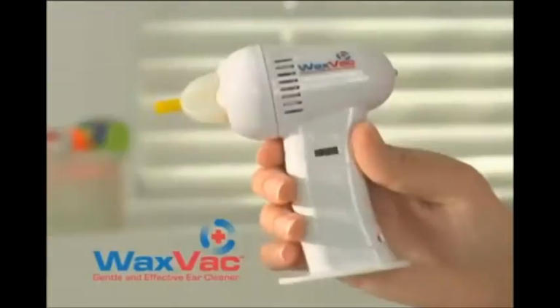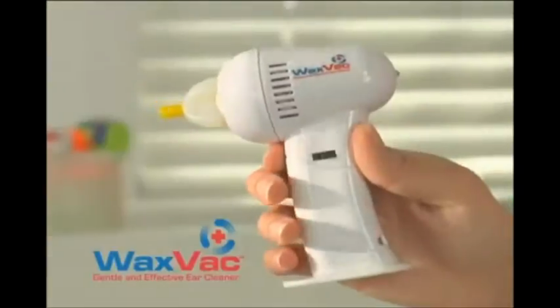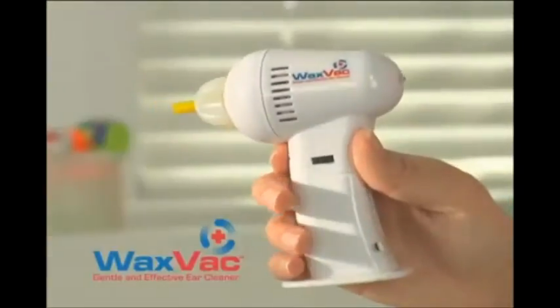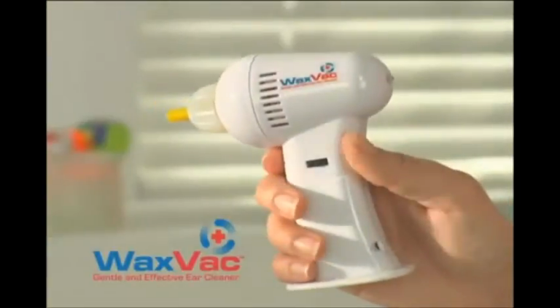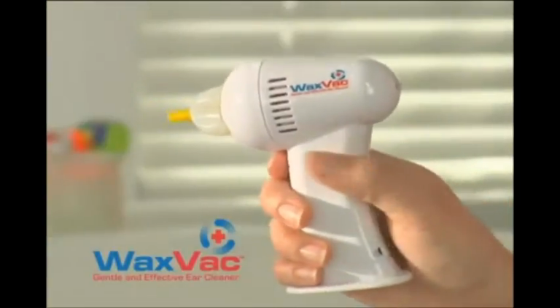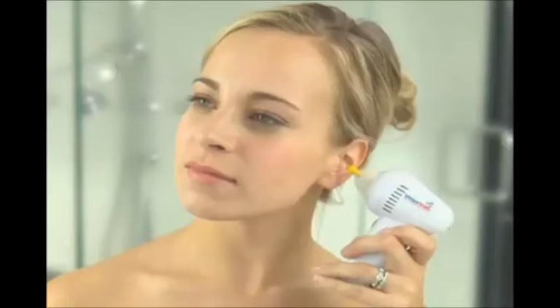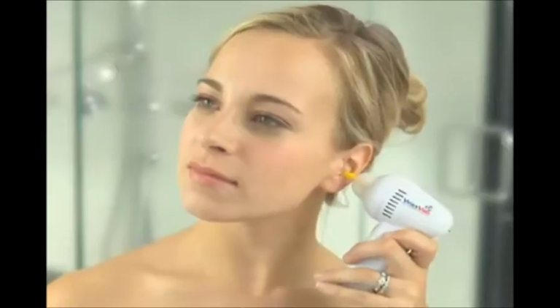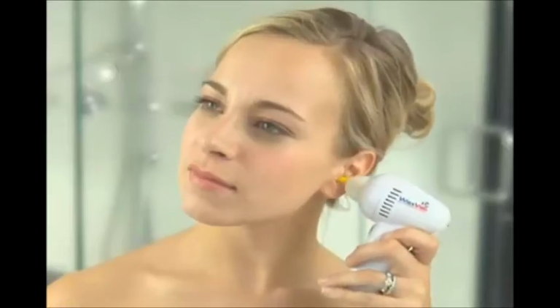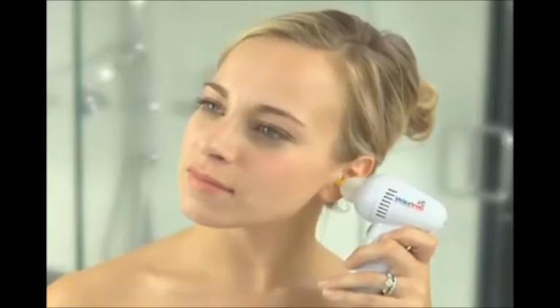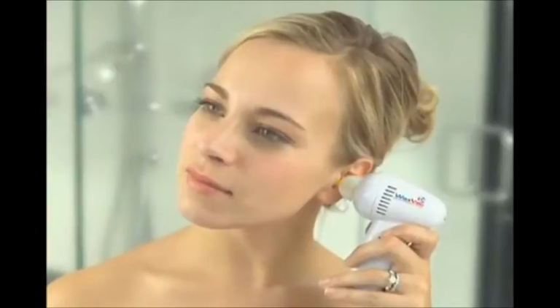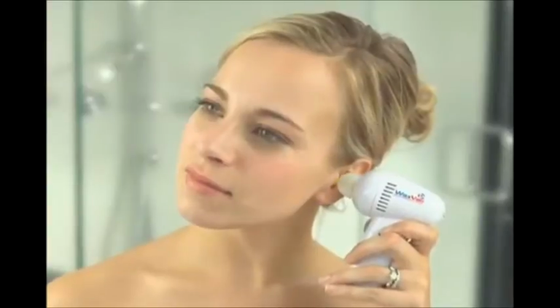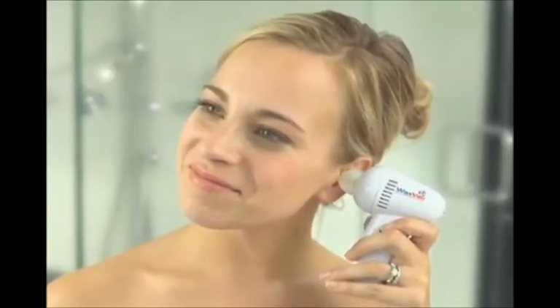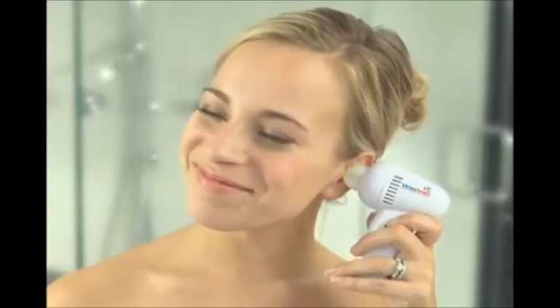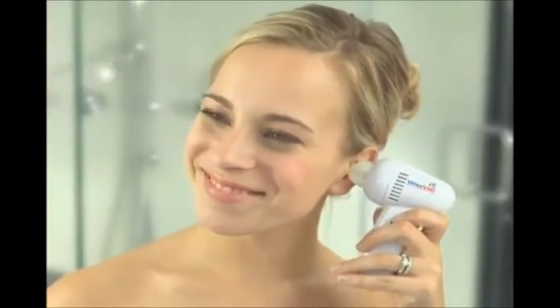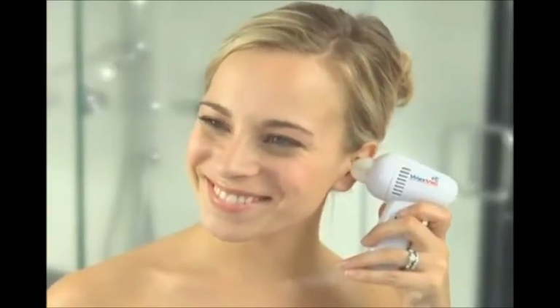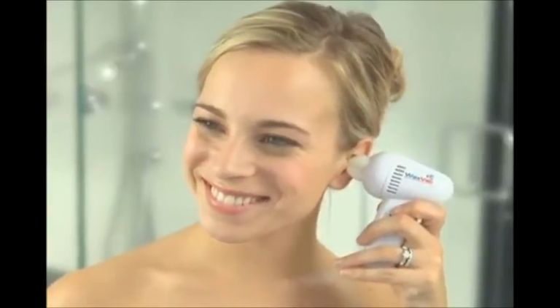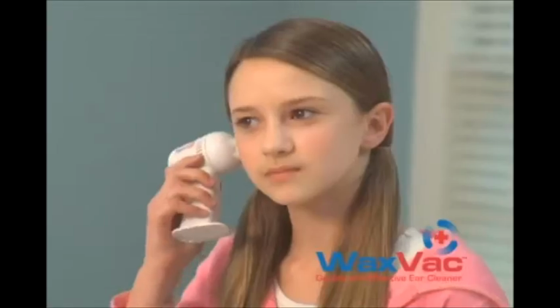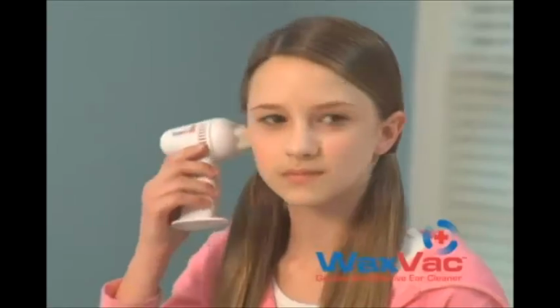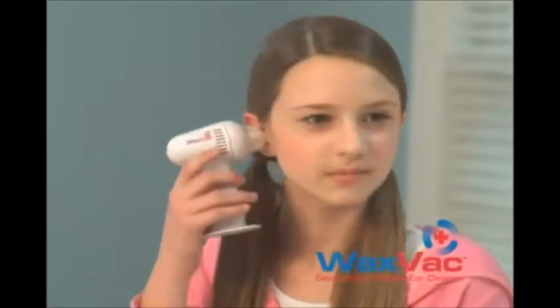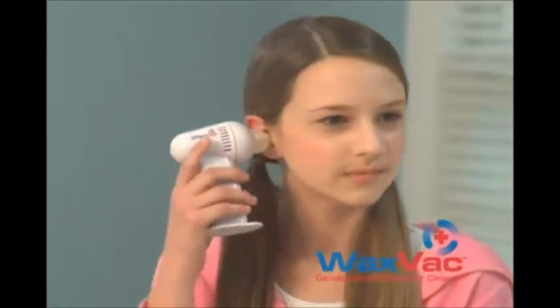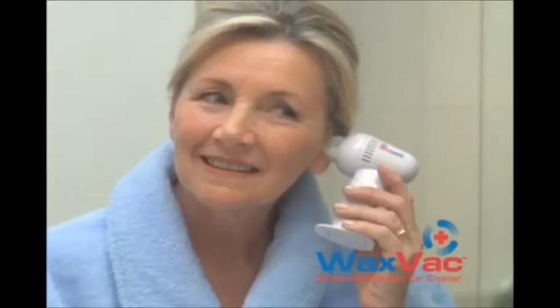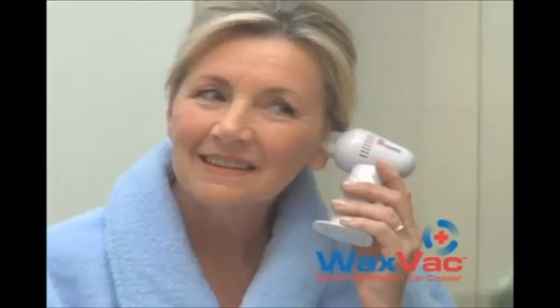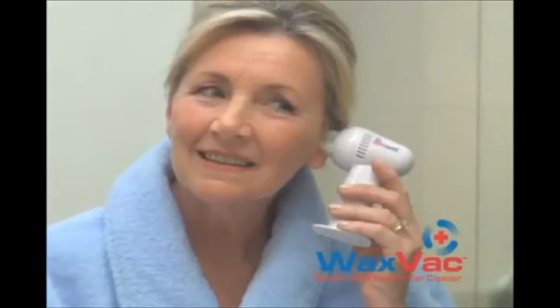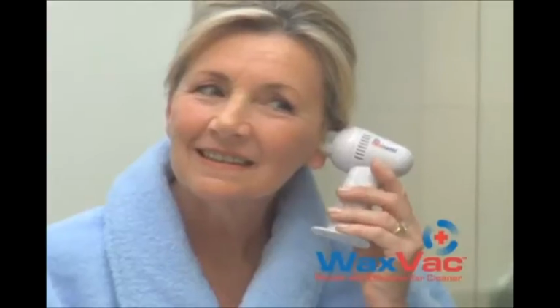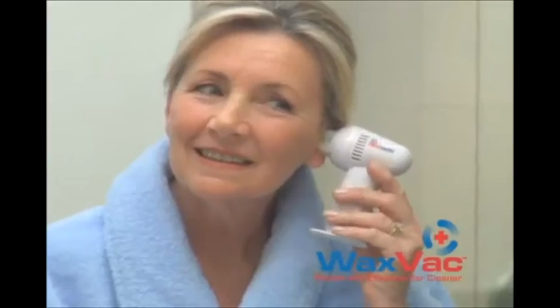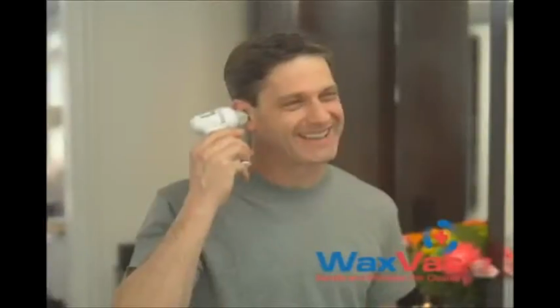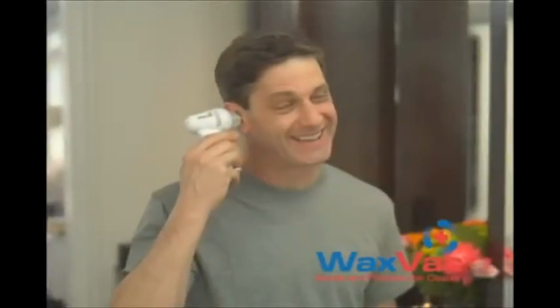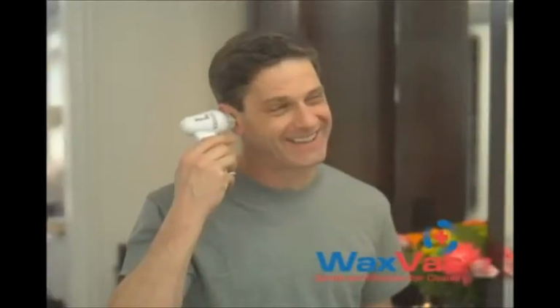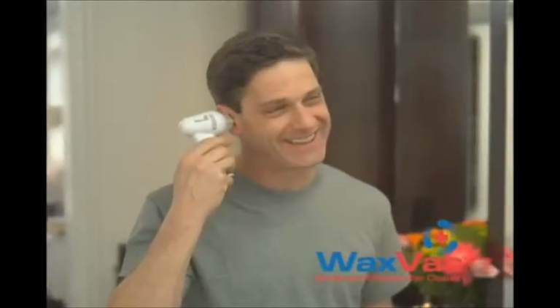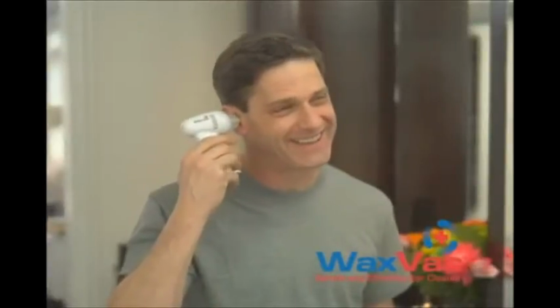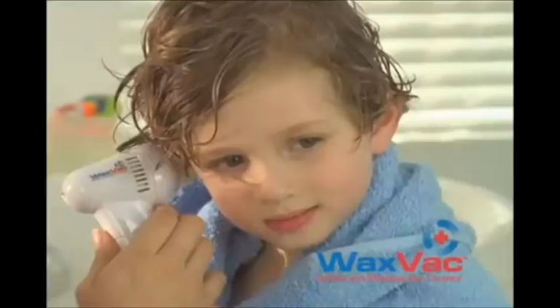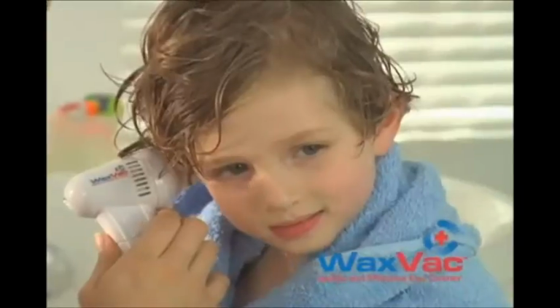Introducing WaxVac, the safe and effective way to clean and dry your ears. WaxVac will help your whole family feel better and keep their ears healthier.